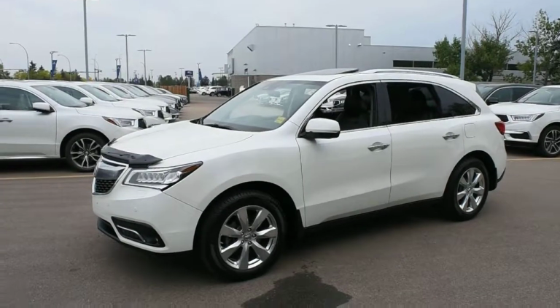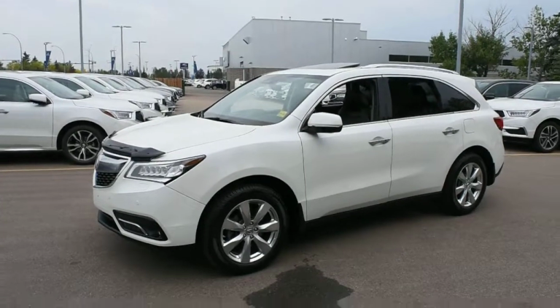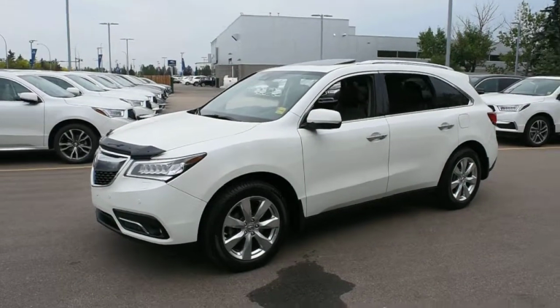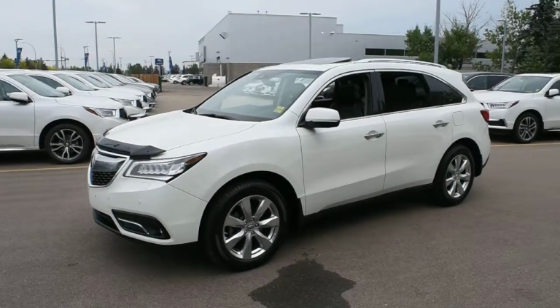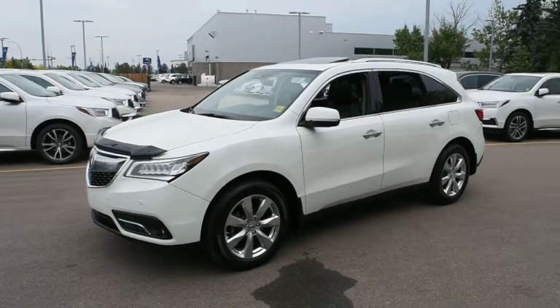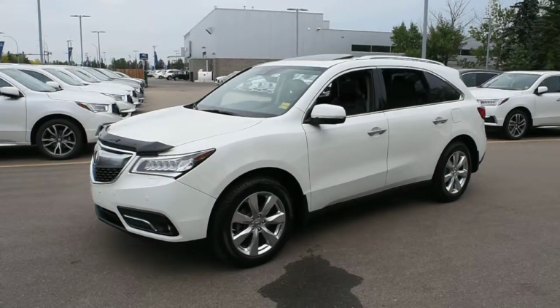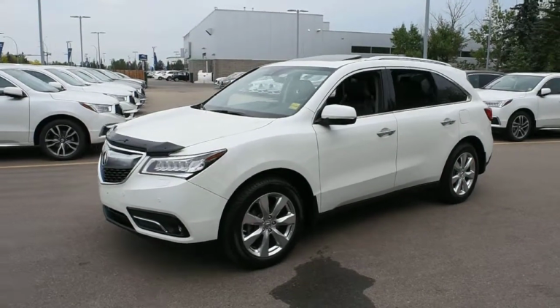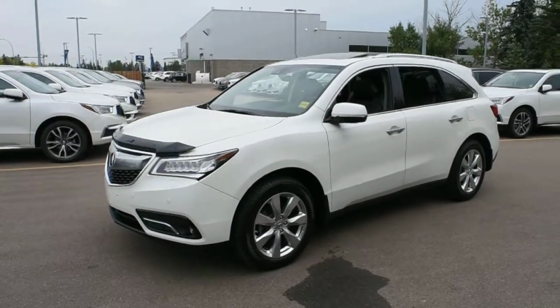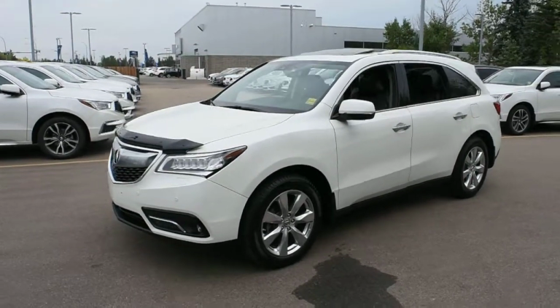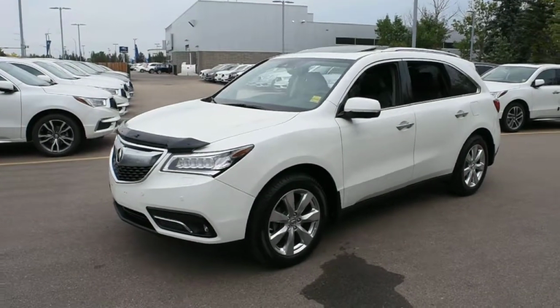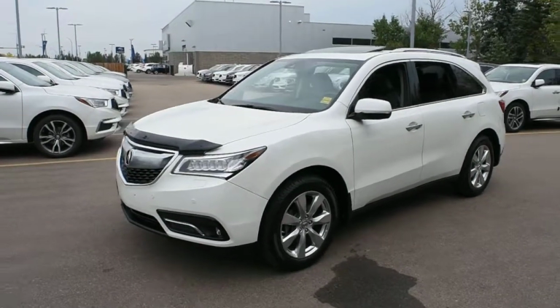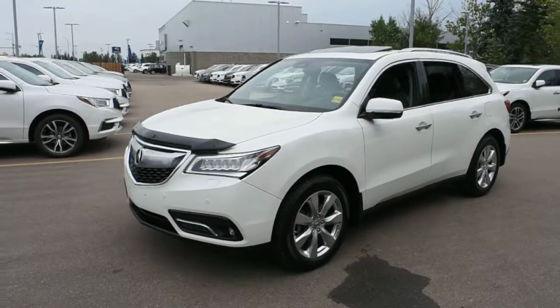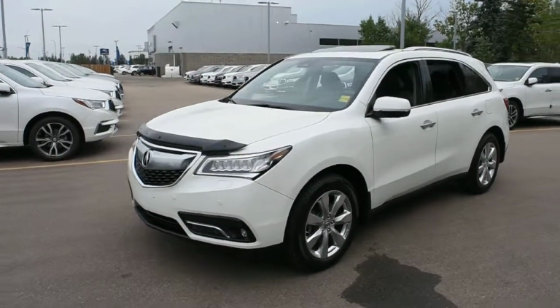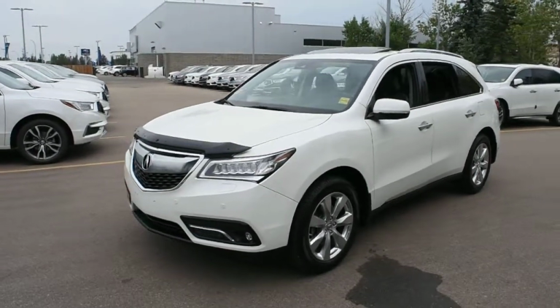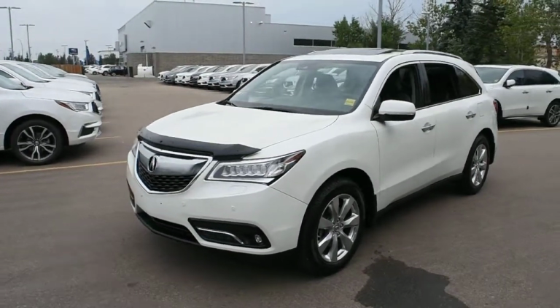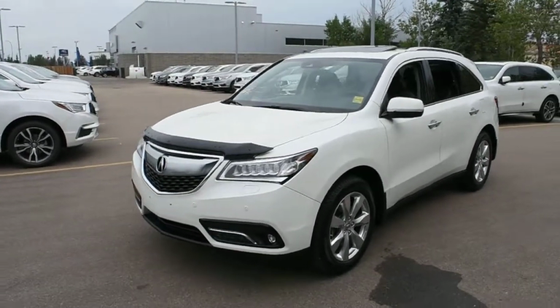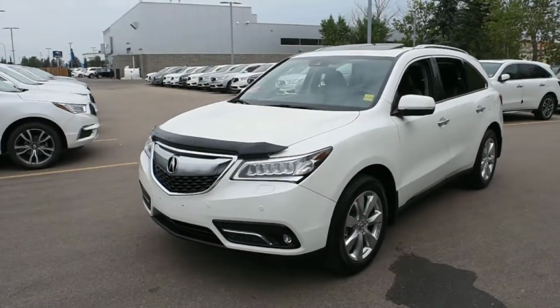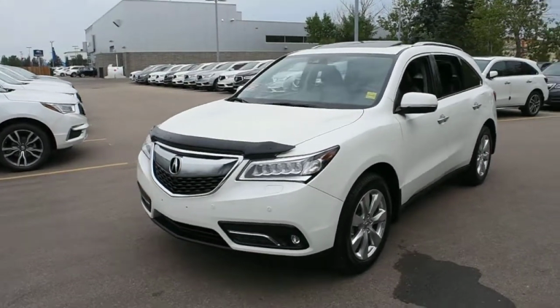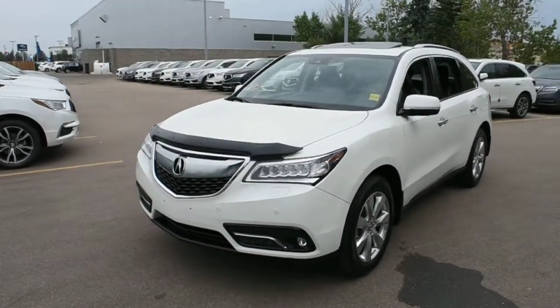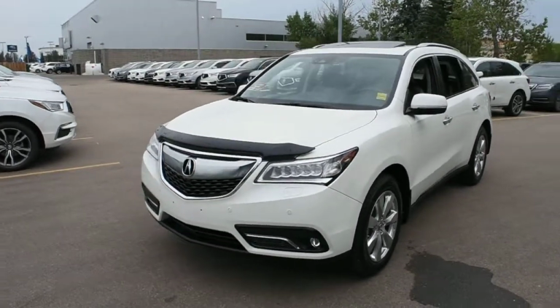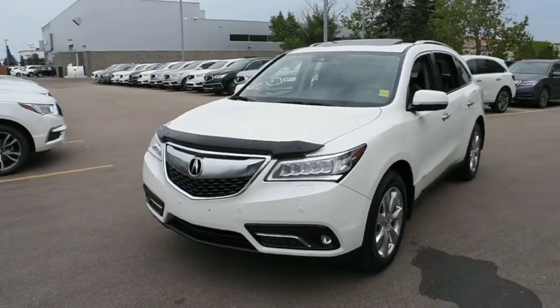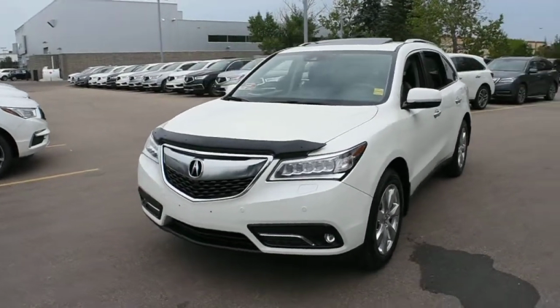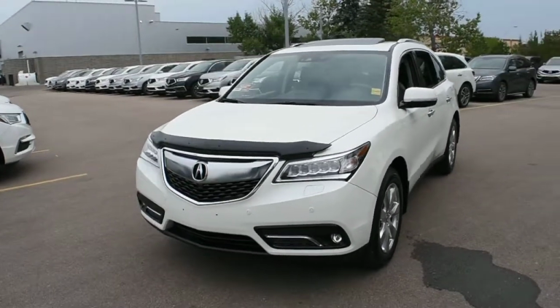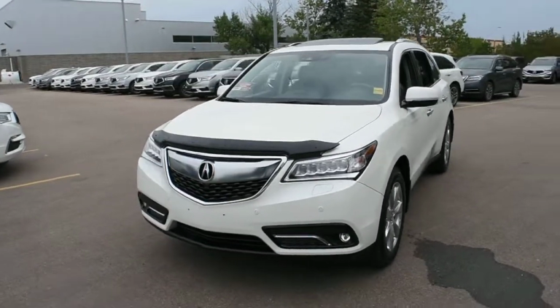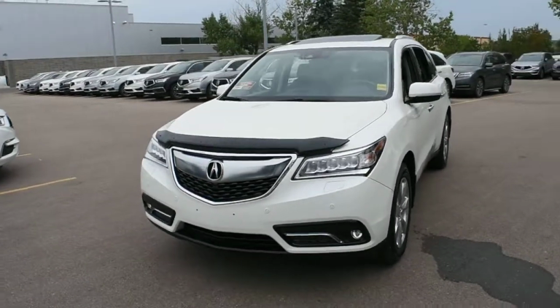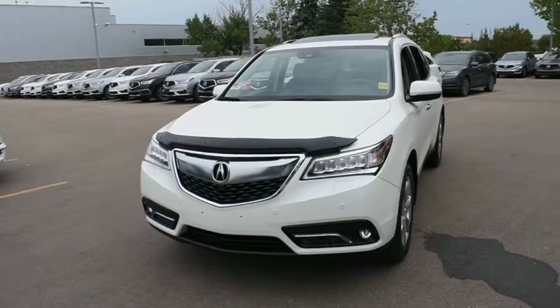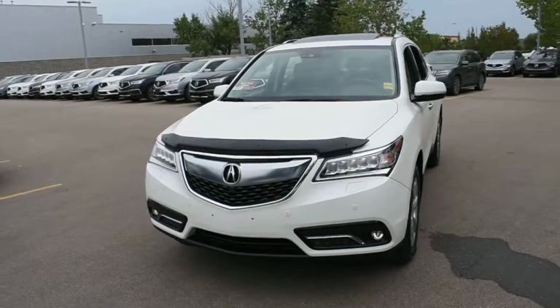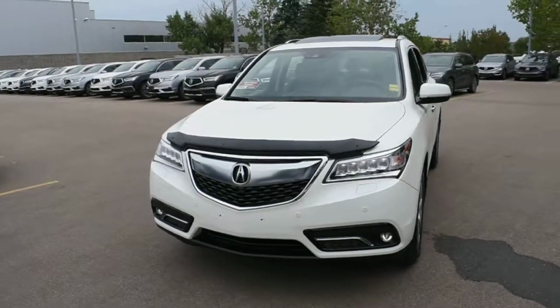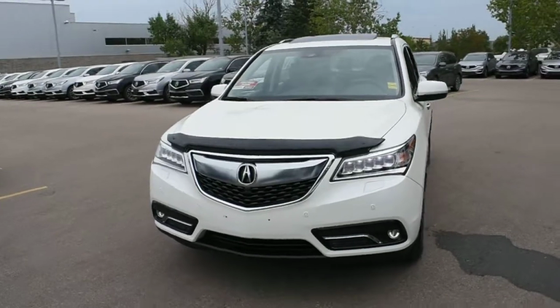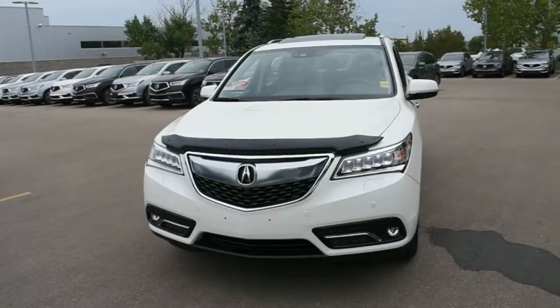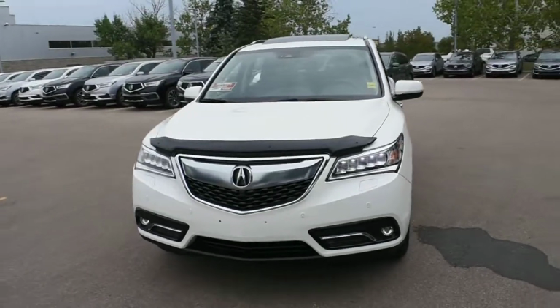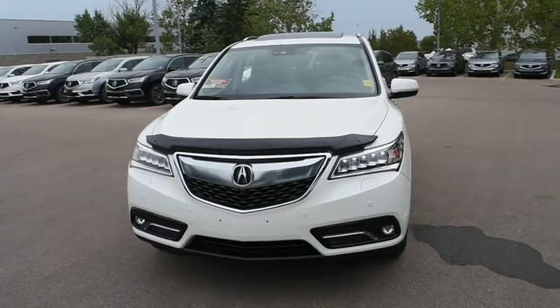Welcome to Westside Acura, and this is the 2016 Acura MDX Elite in White Diamond Pearl.